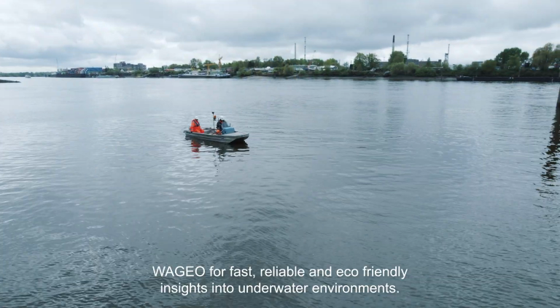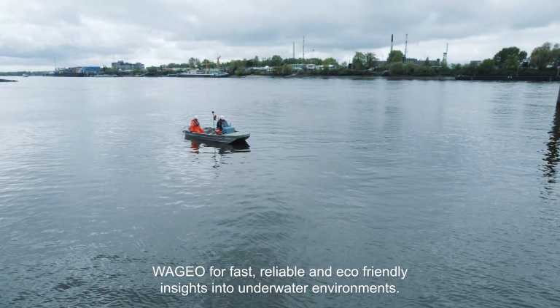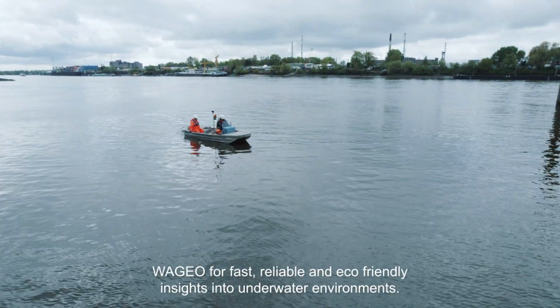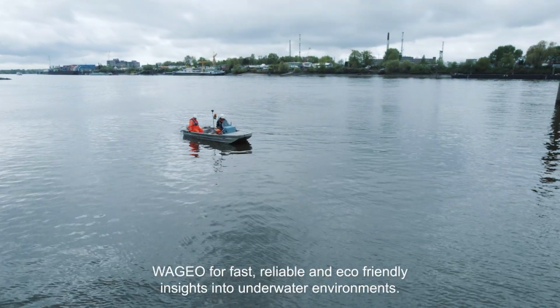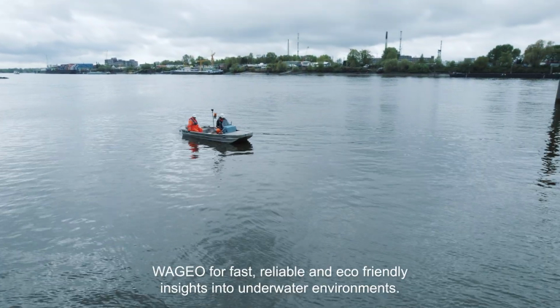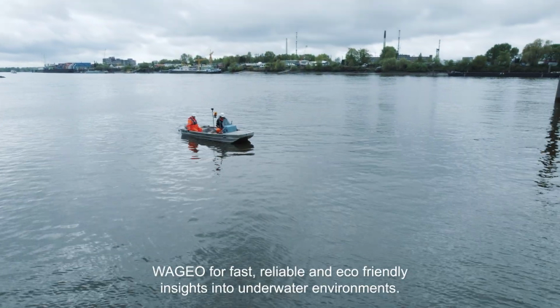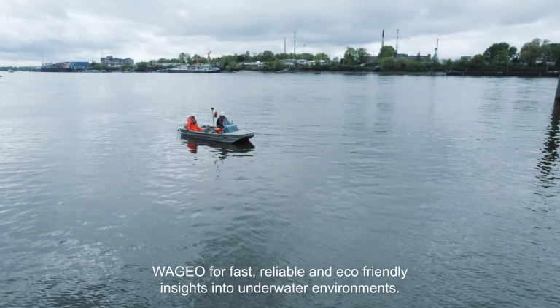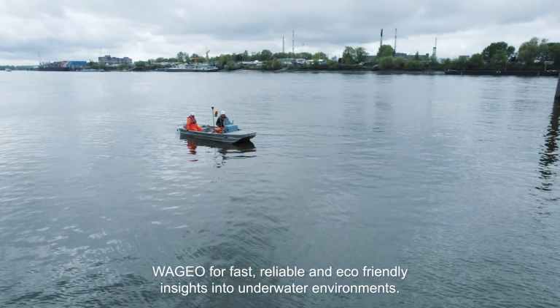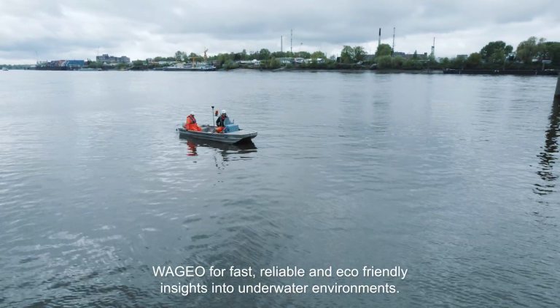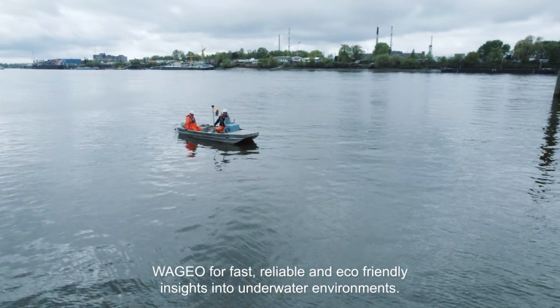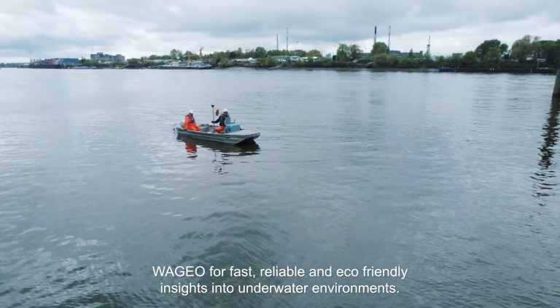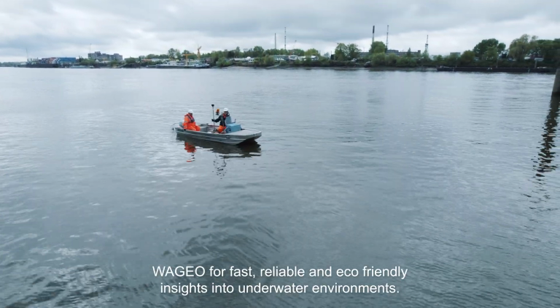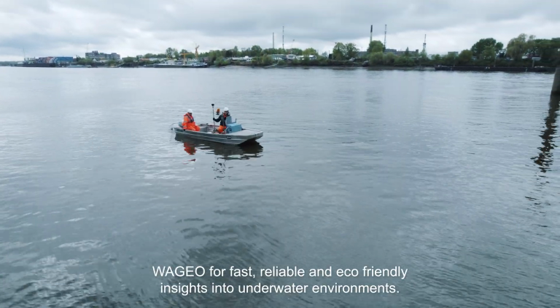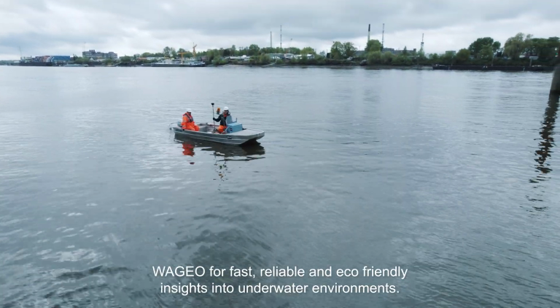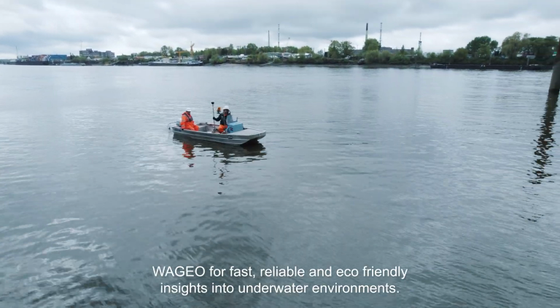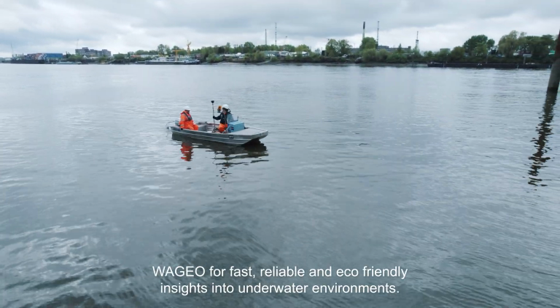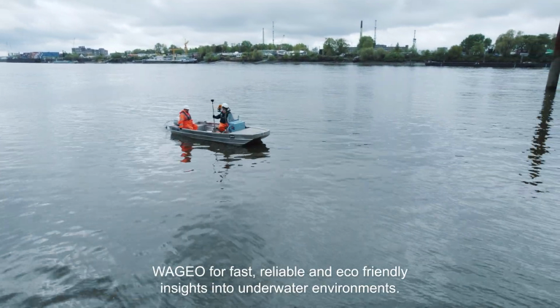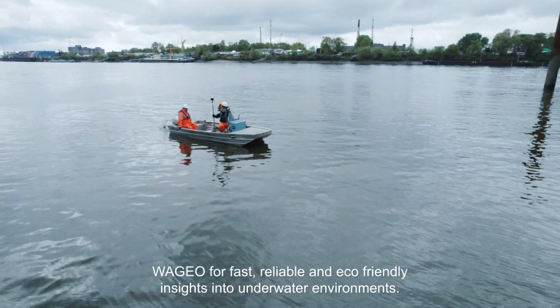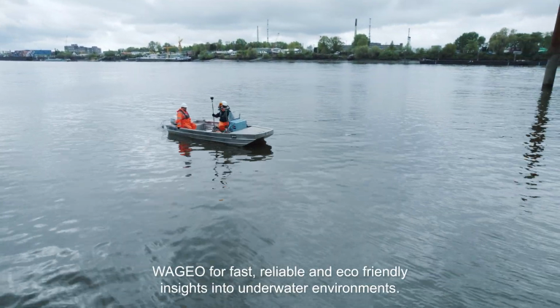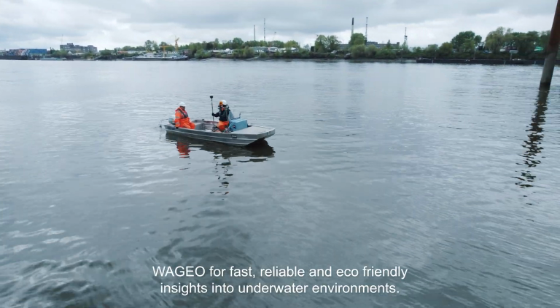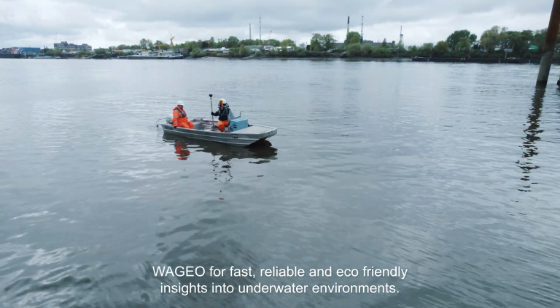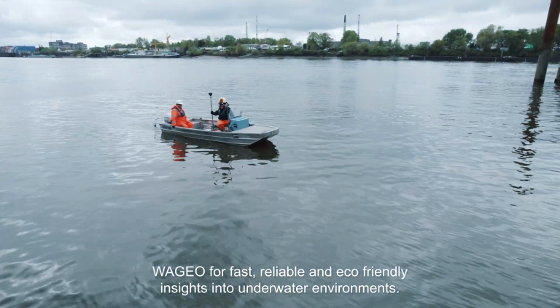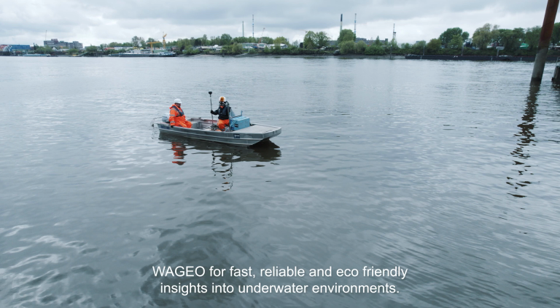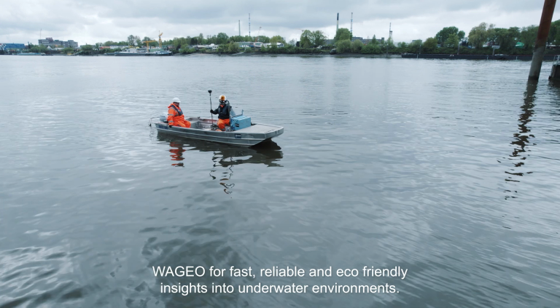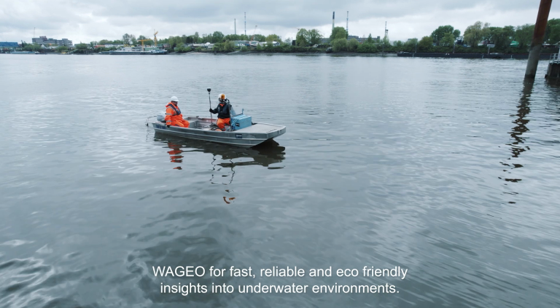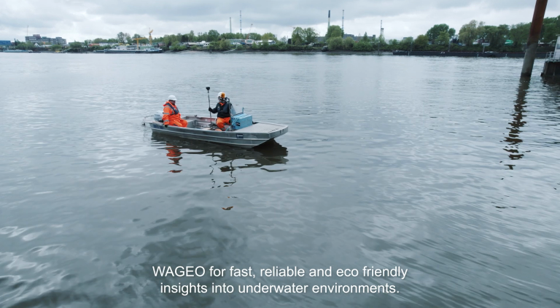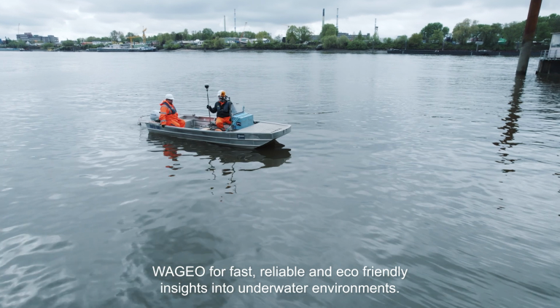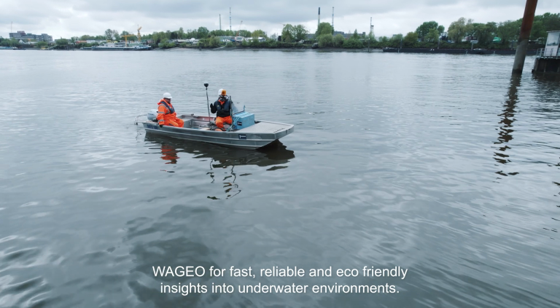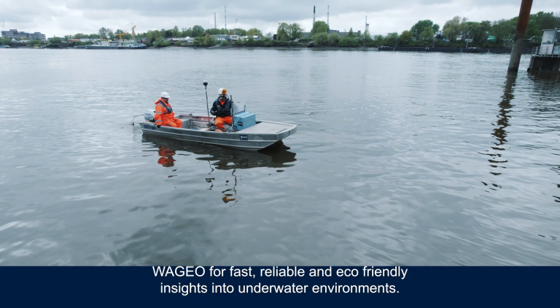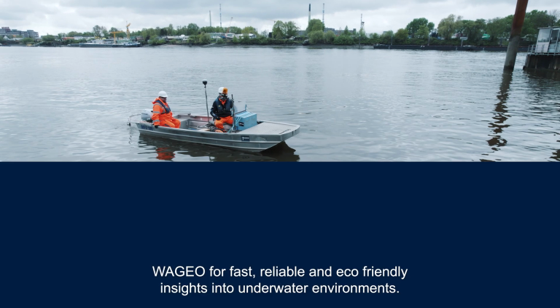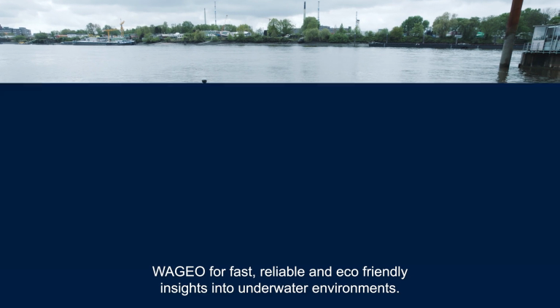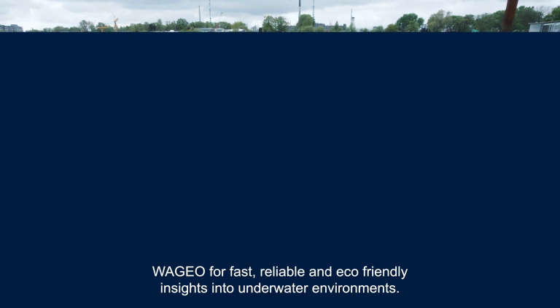WaGeo for fast, reliable, and eco-friendly insights into underwater environments.